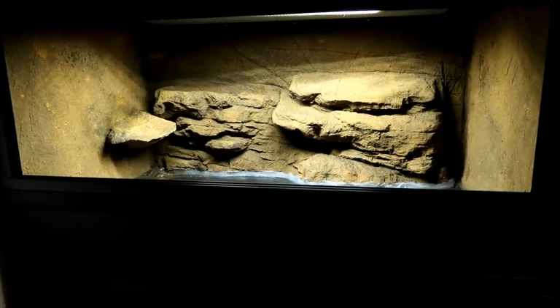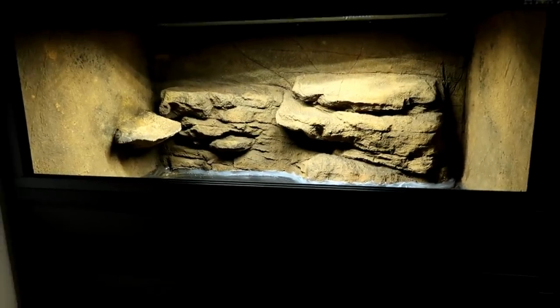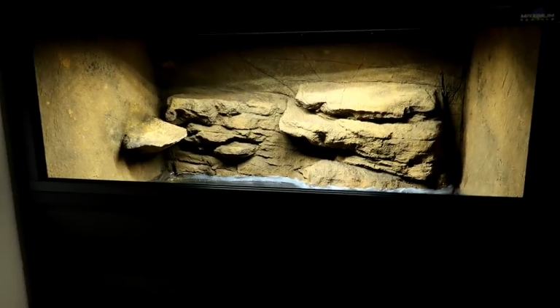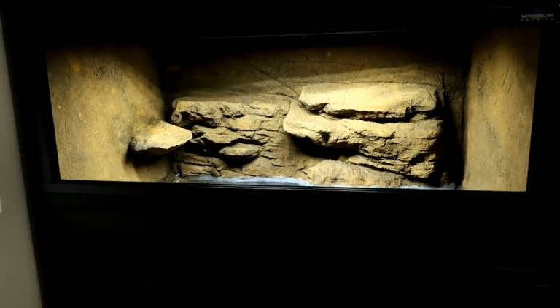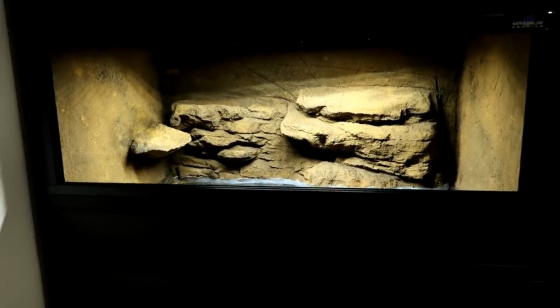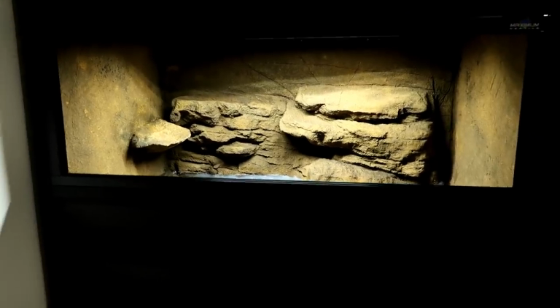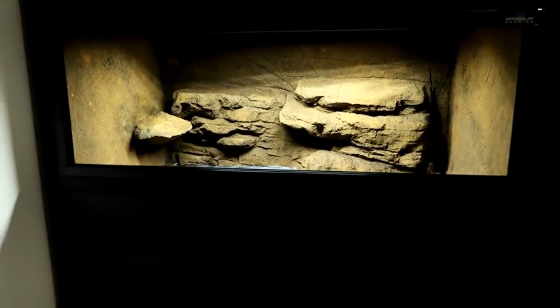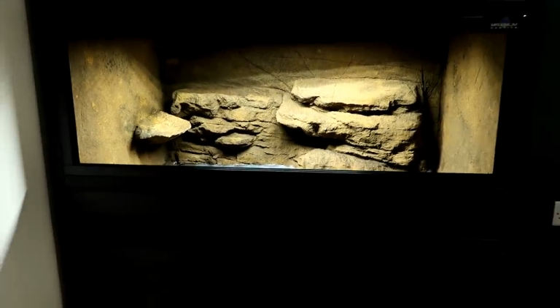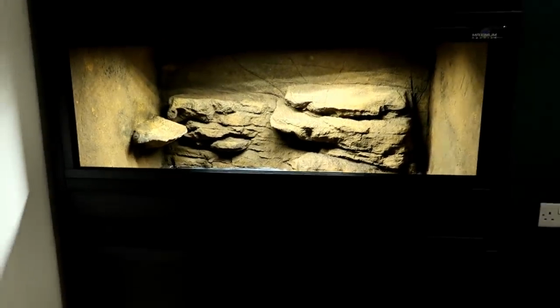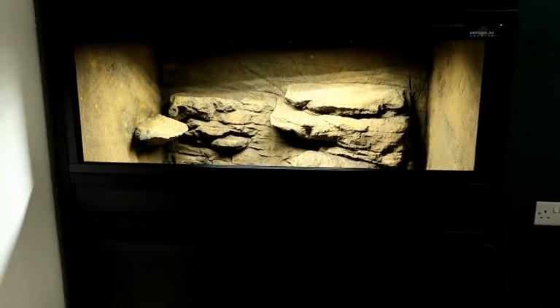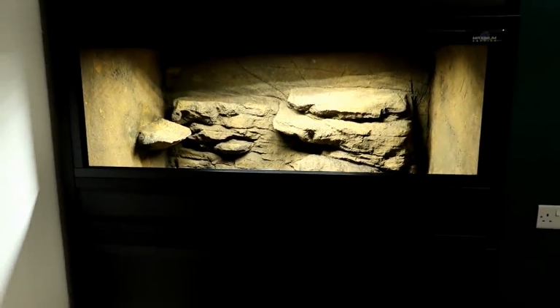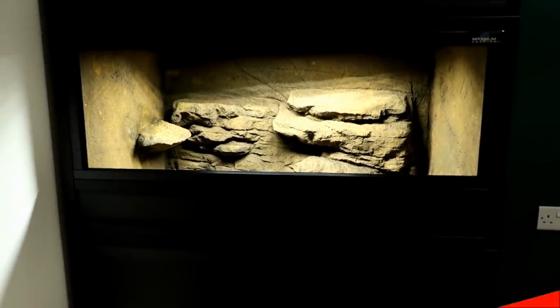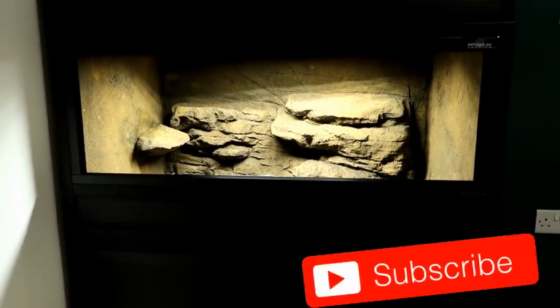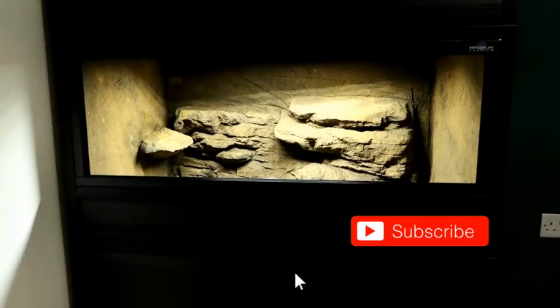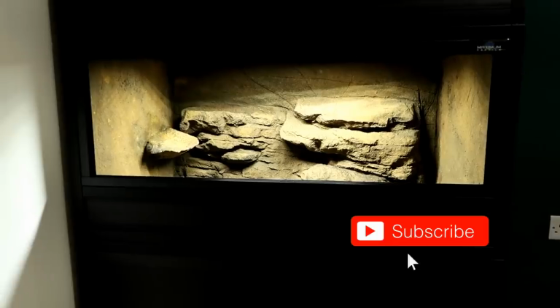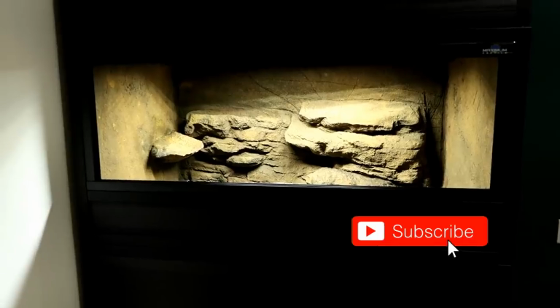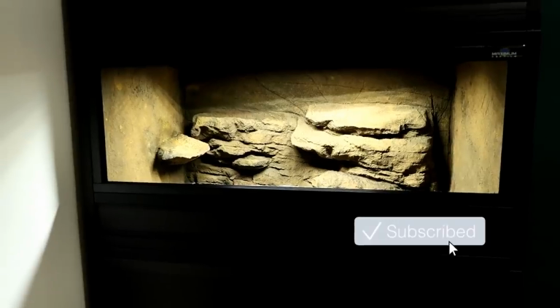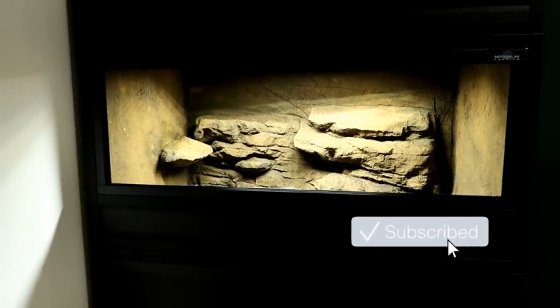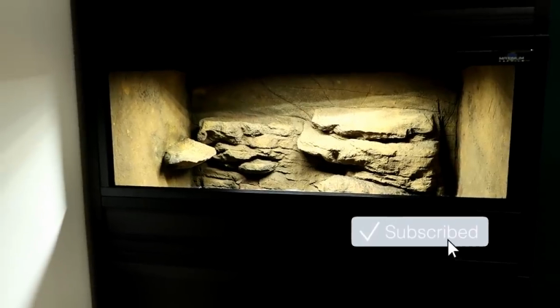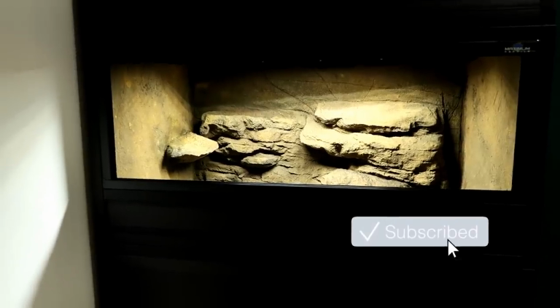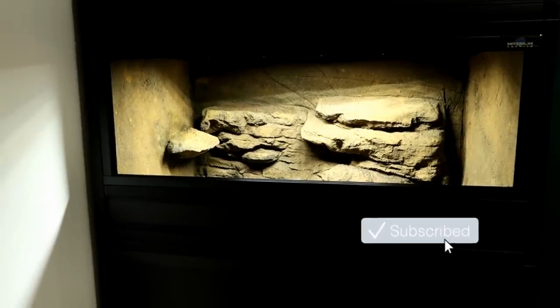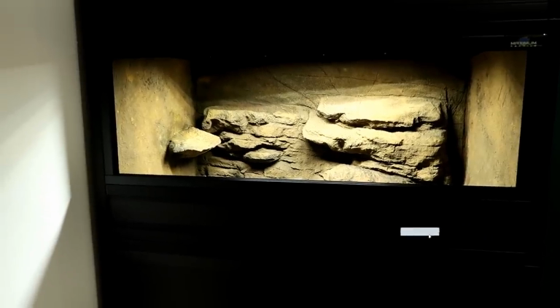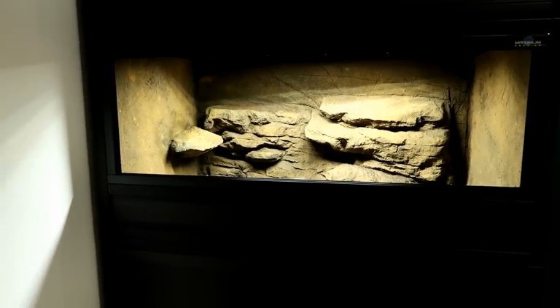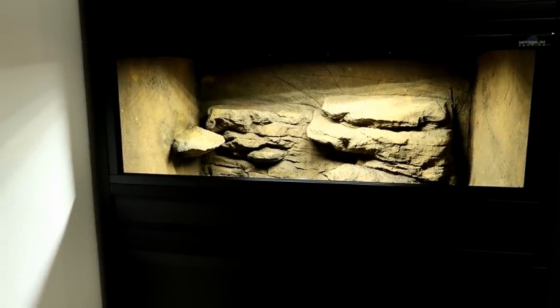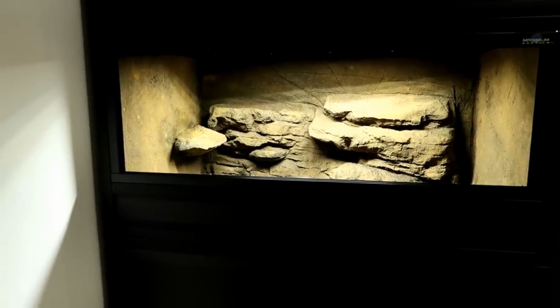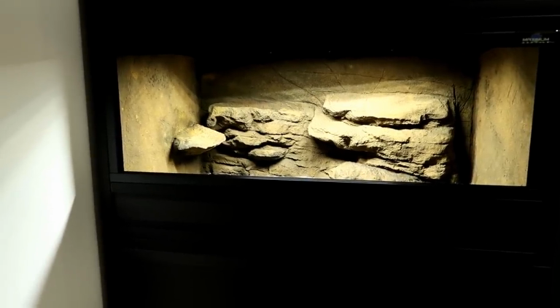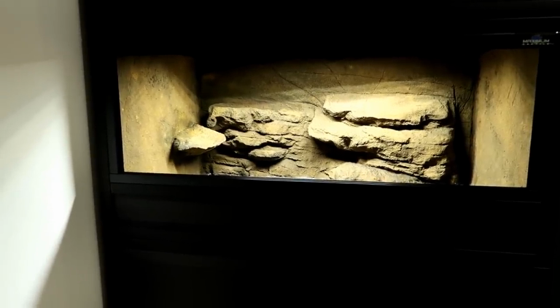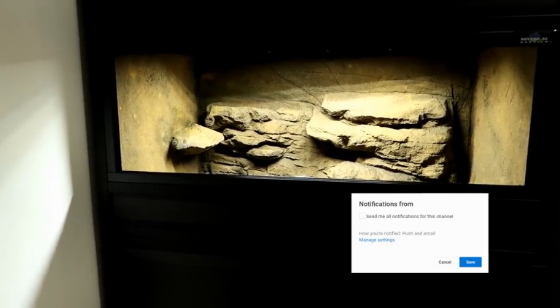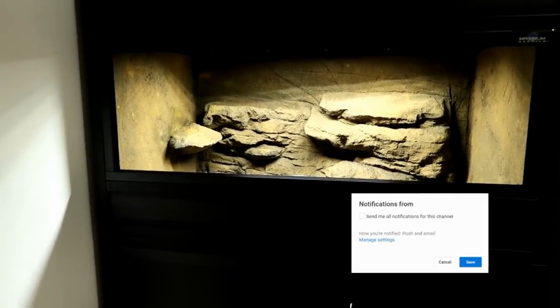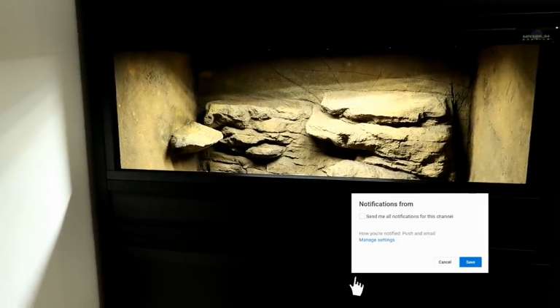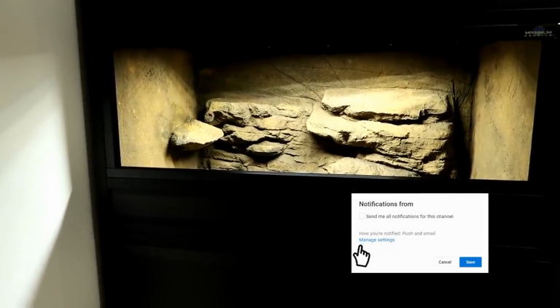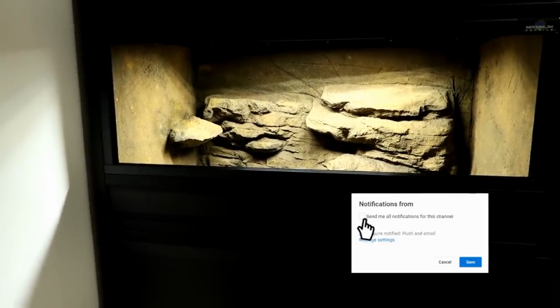I am obviously going to turn it bioactive, so make sure you're subscribed and have those notifications on so you don't miss that video.